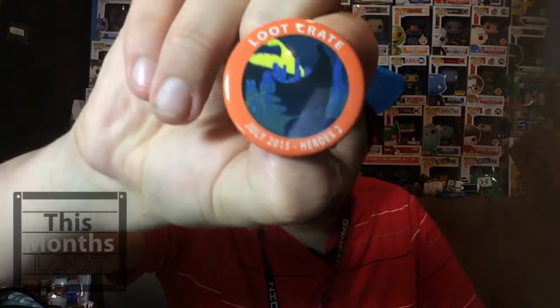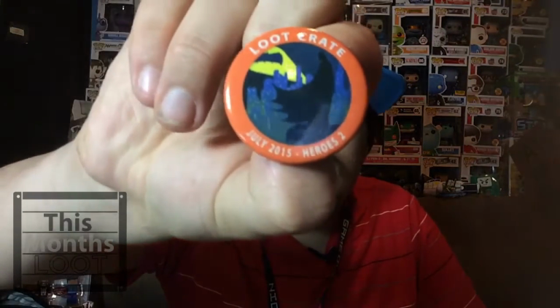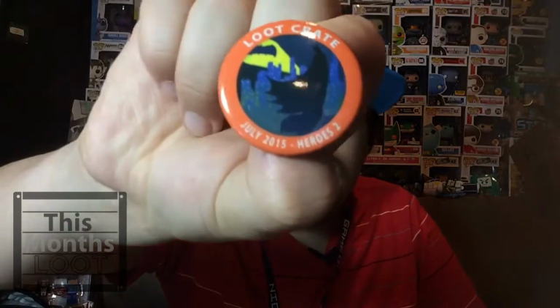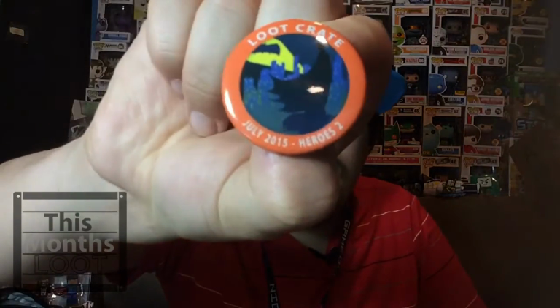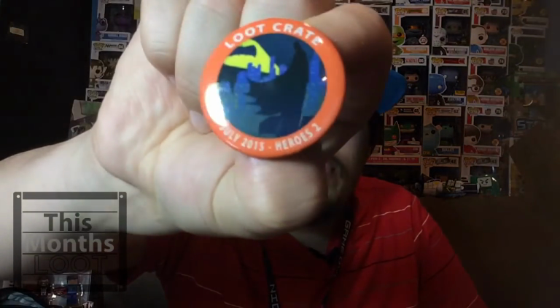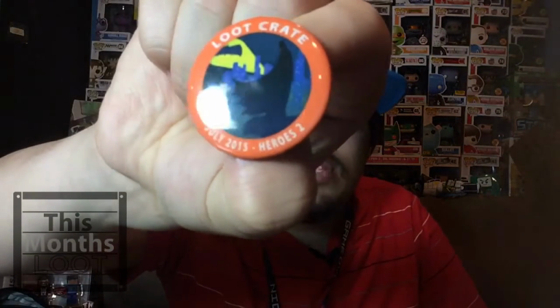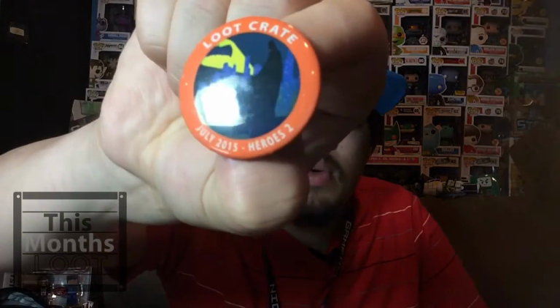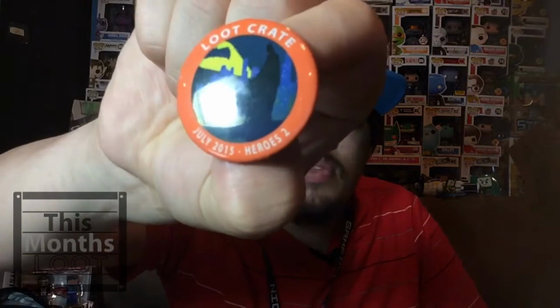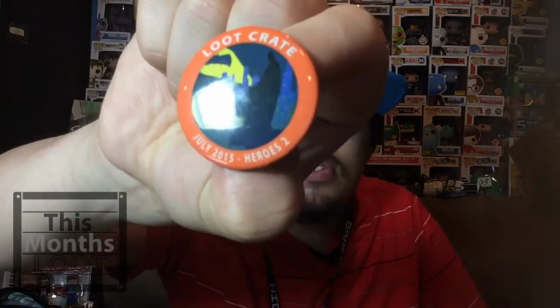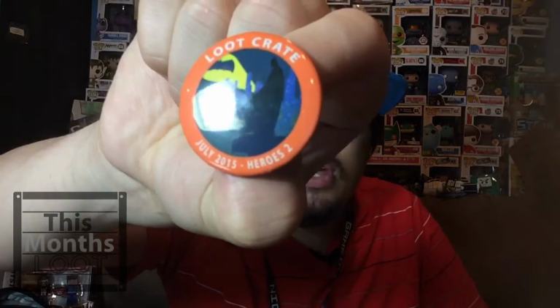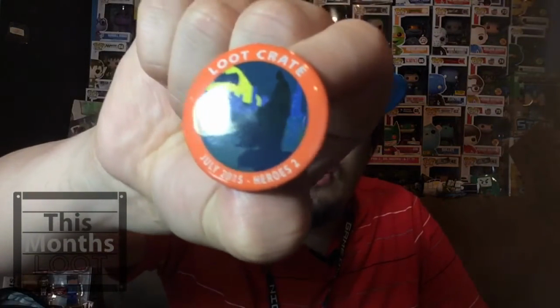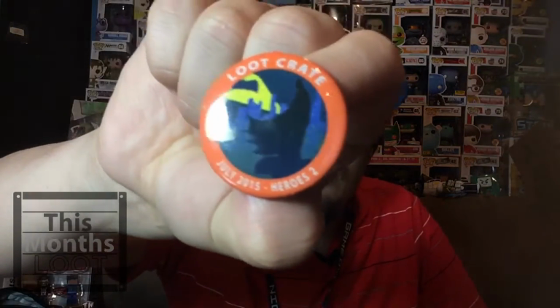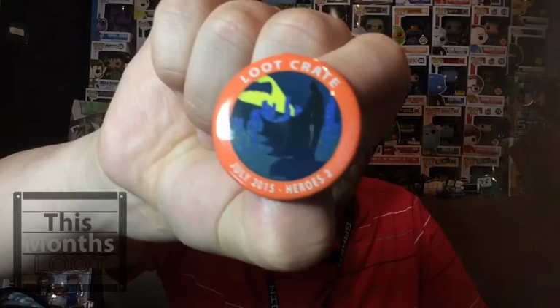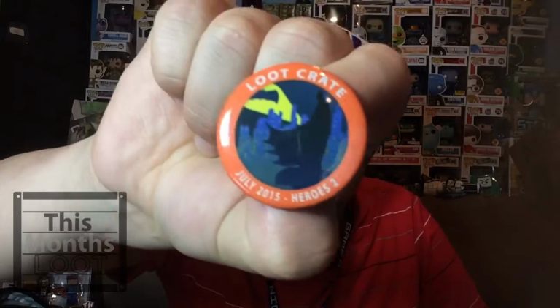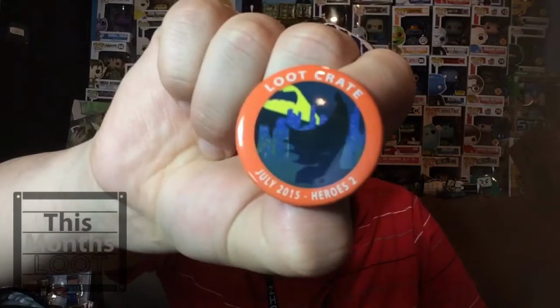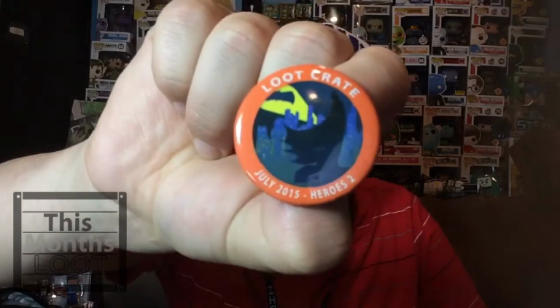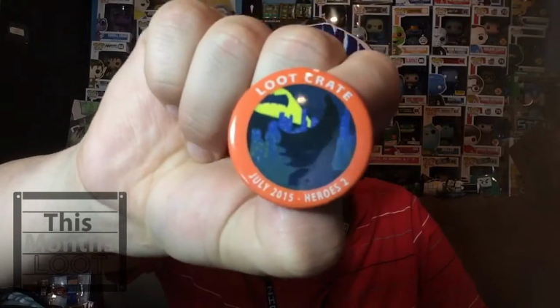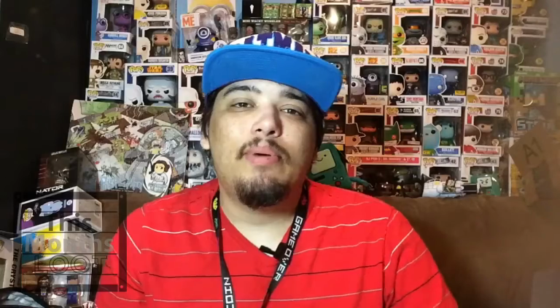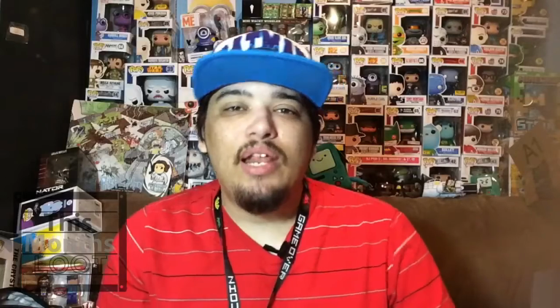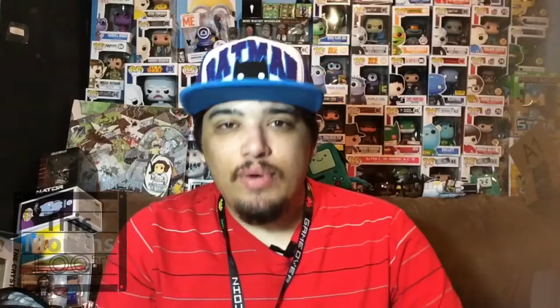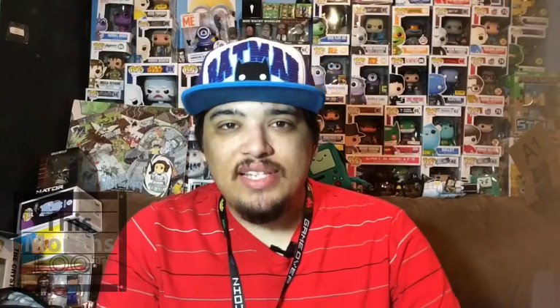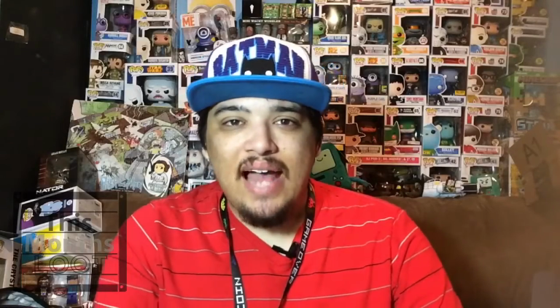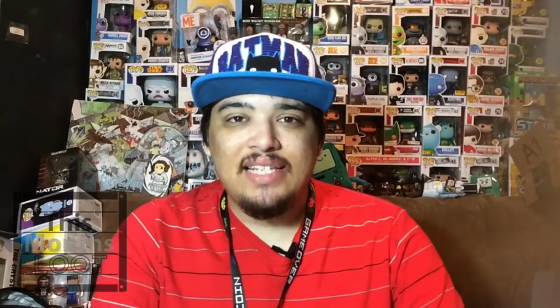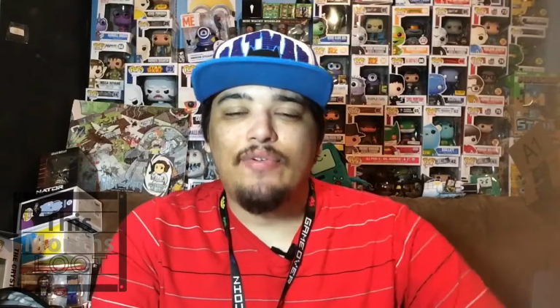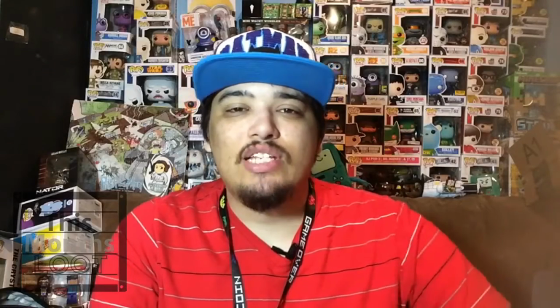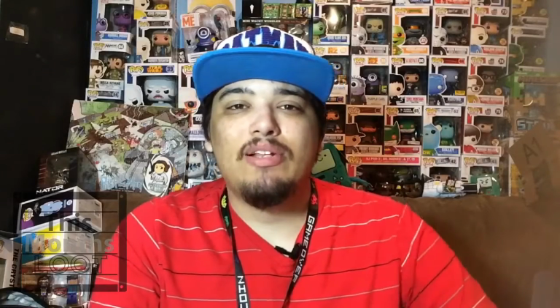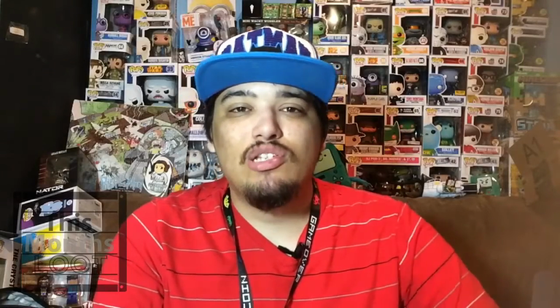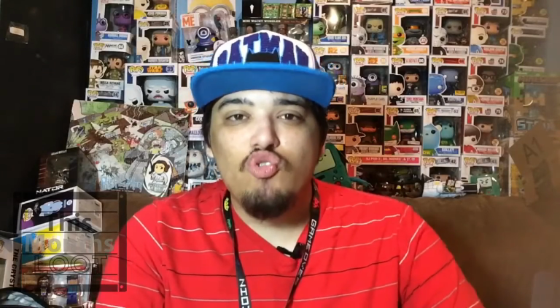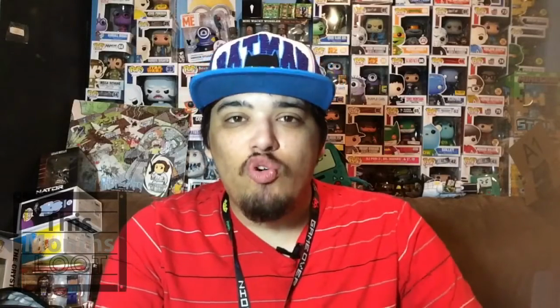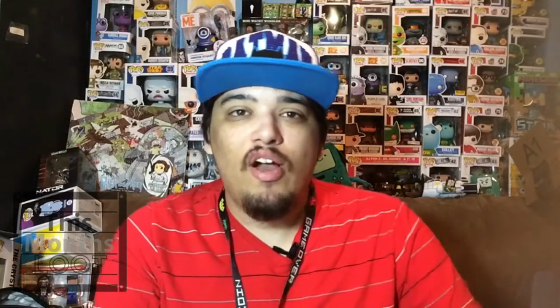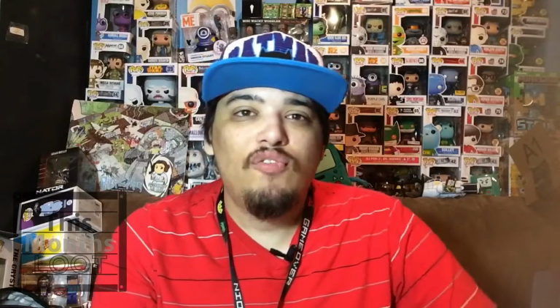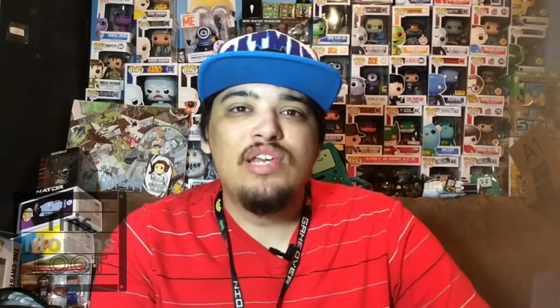The last thing in the box is the button — it says 'Heroes 2,' so the theme for this month is Heroes 2. But anyways, that's it for this month's Loot Crate, hopefully you guys enjoyed the video.